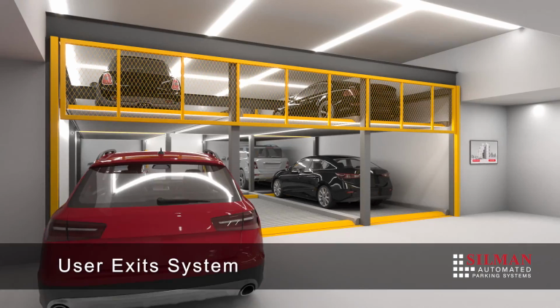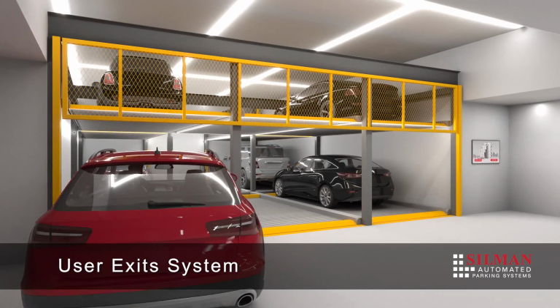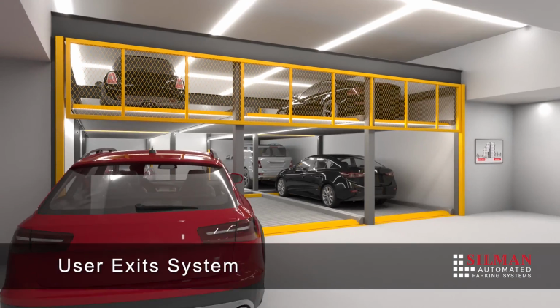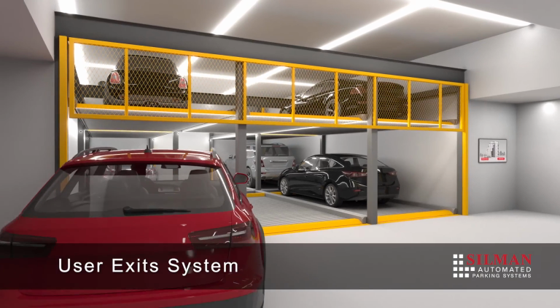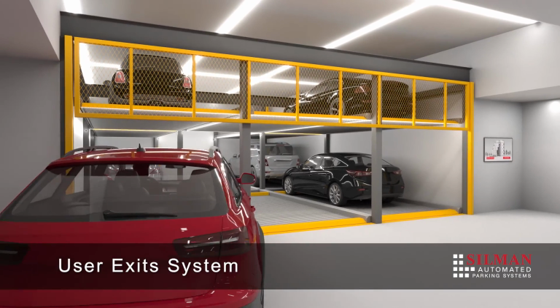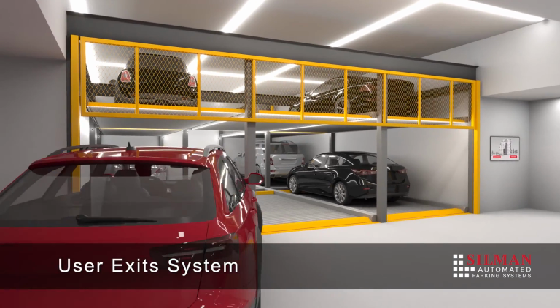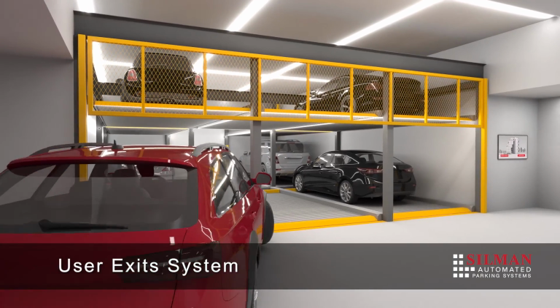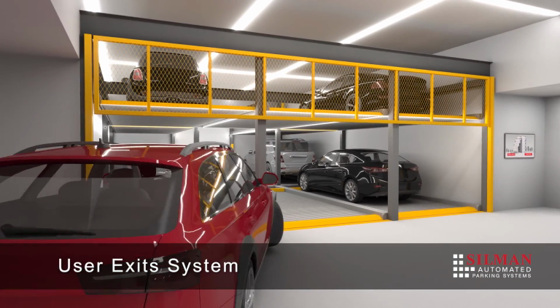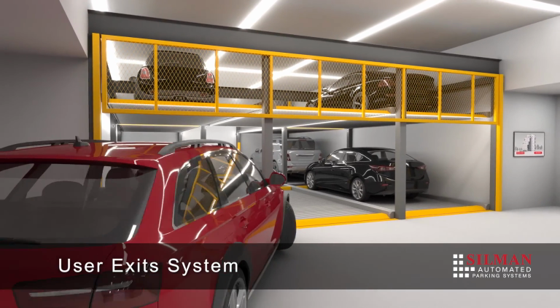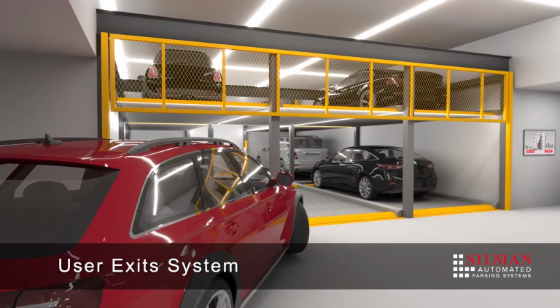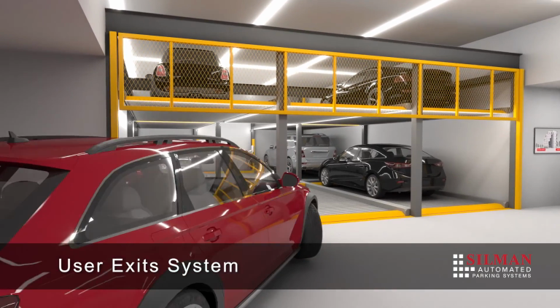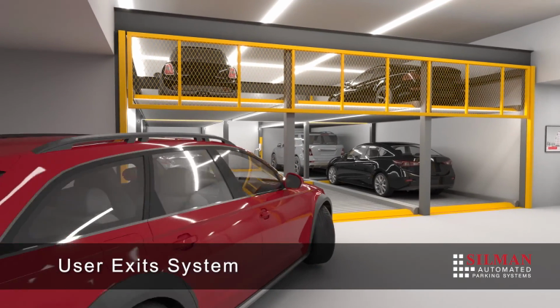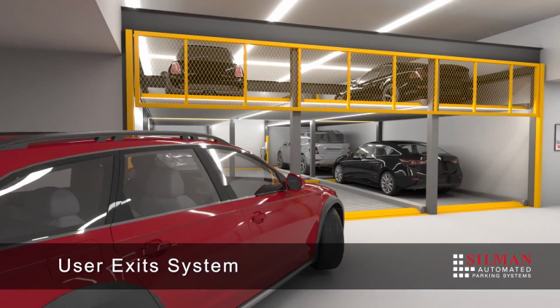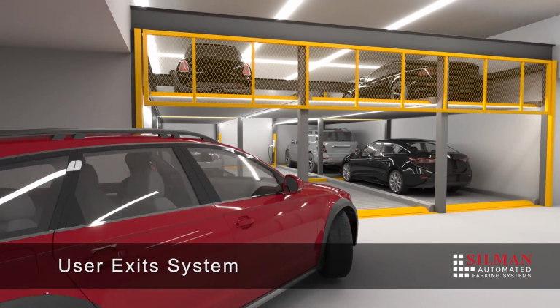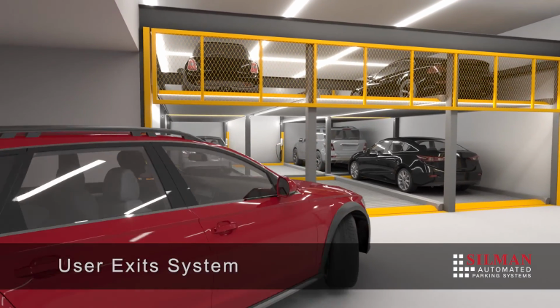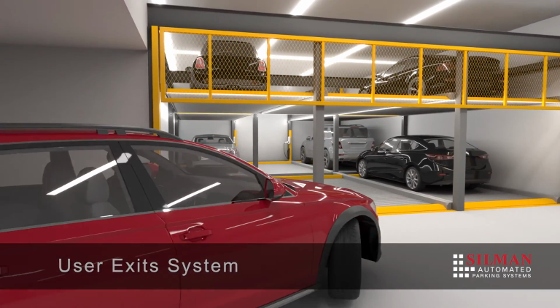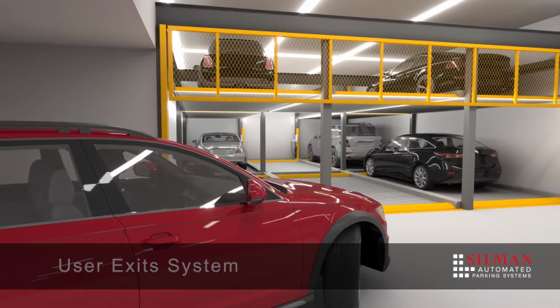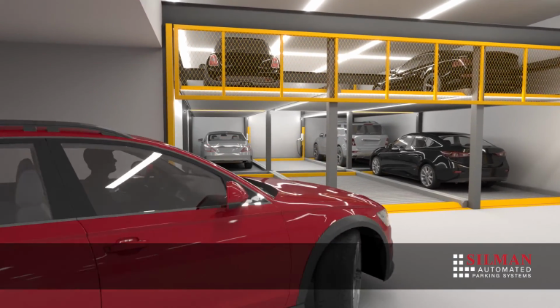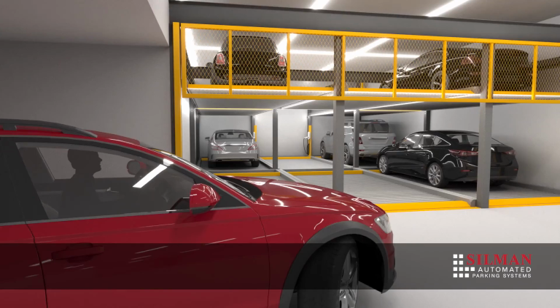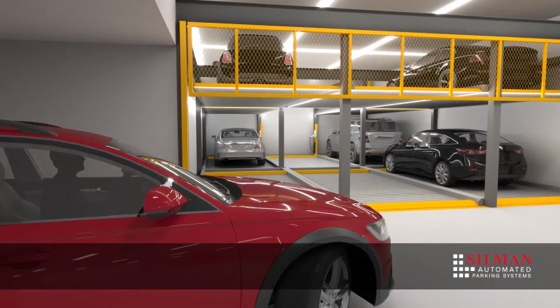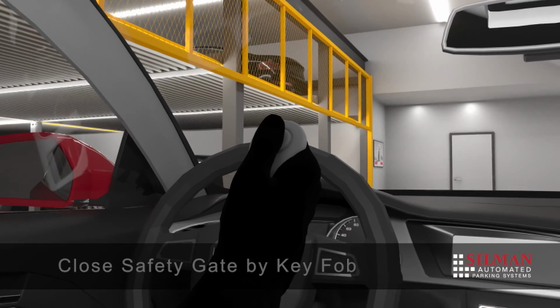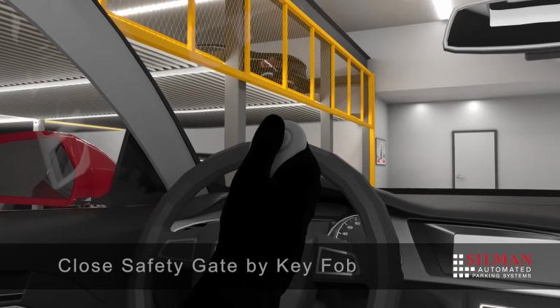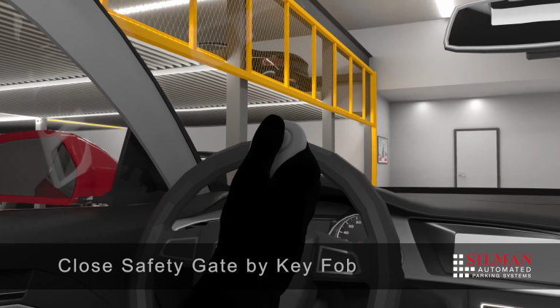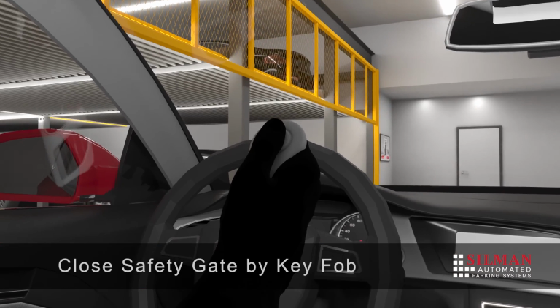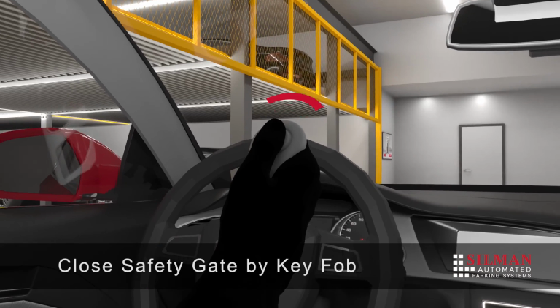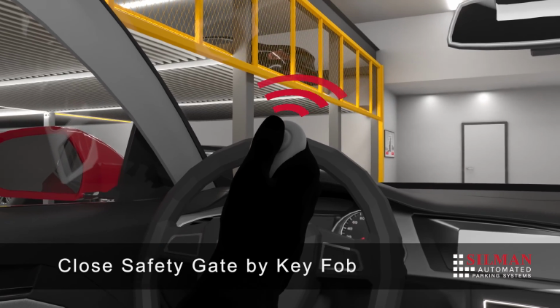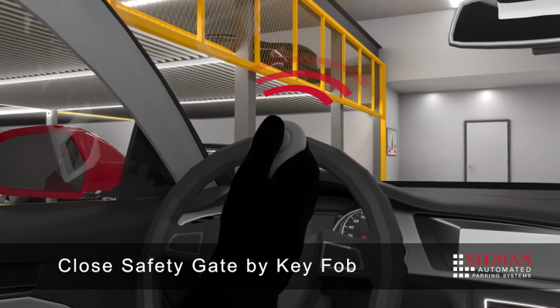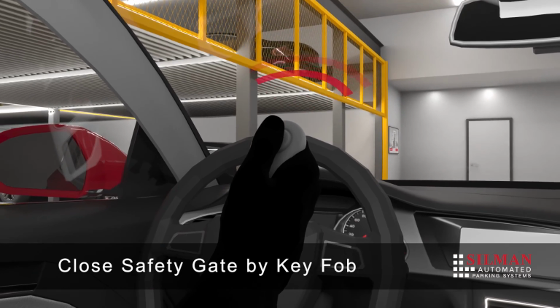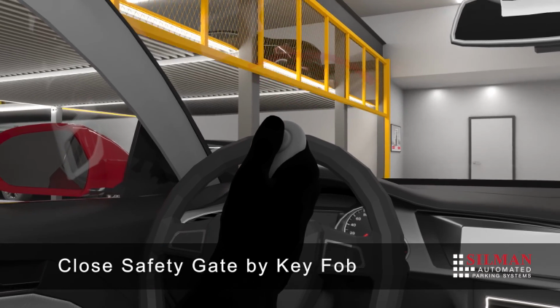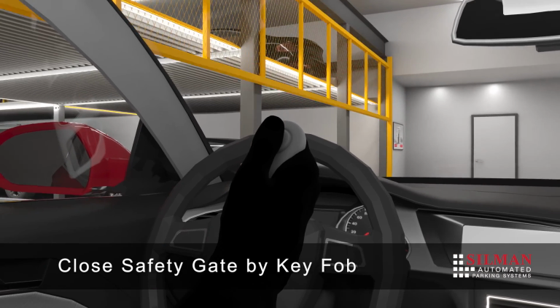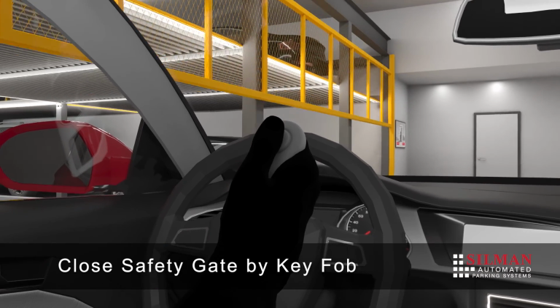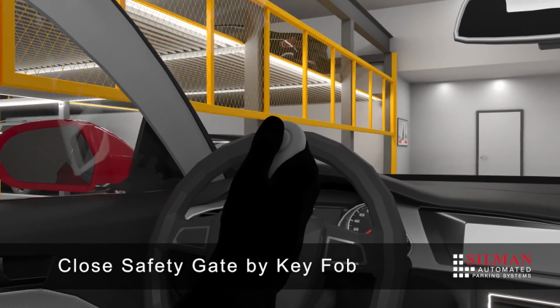The vehicle is driven out of the system by the user, who closes the safety gate via key fob before departing.